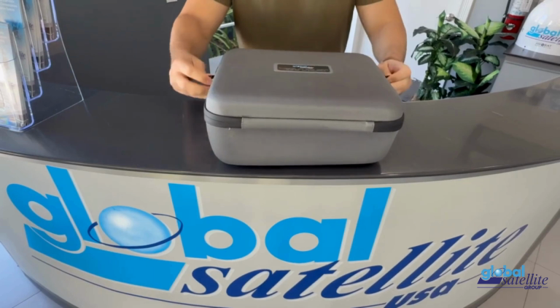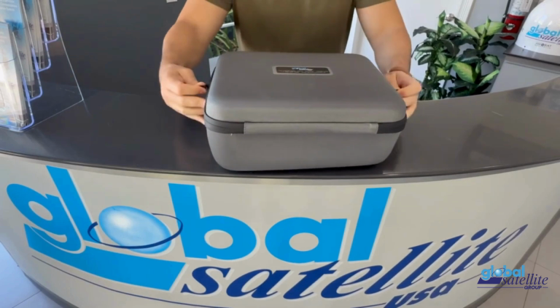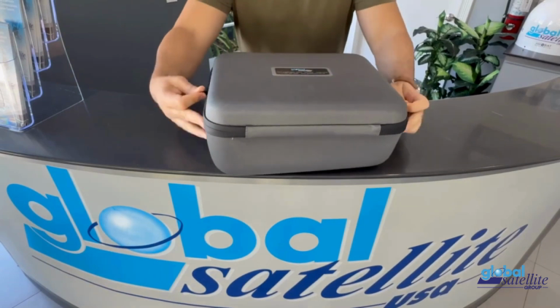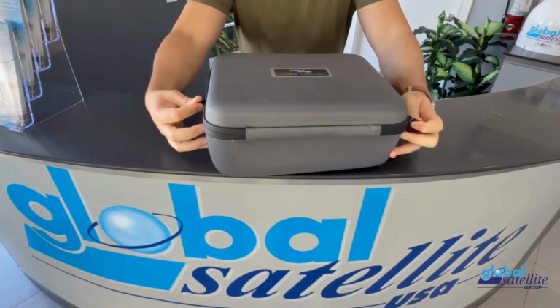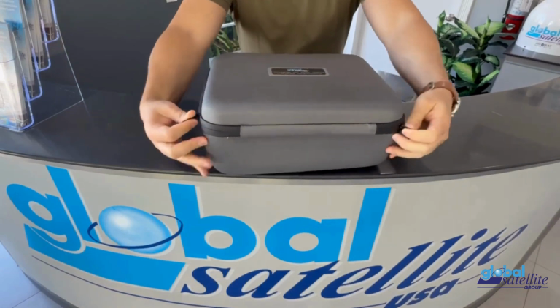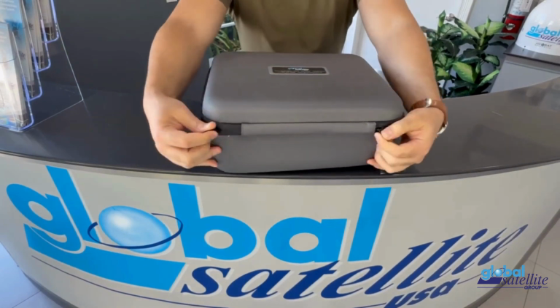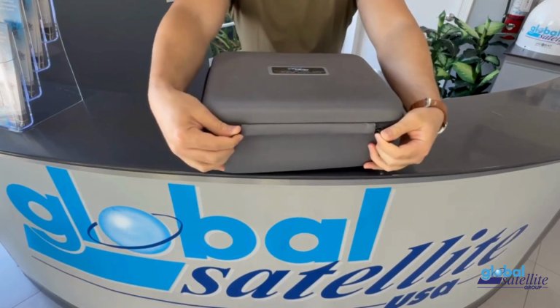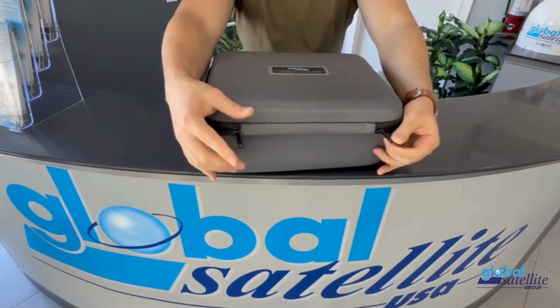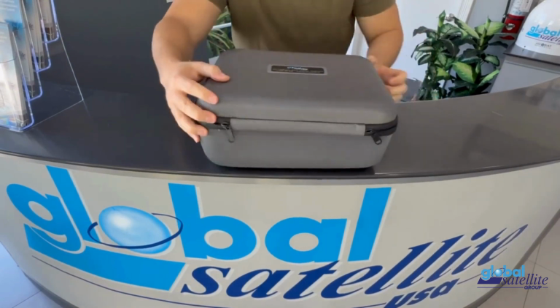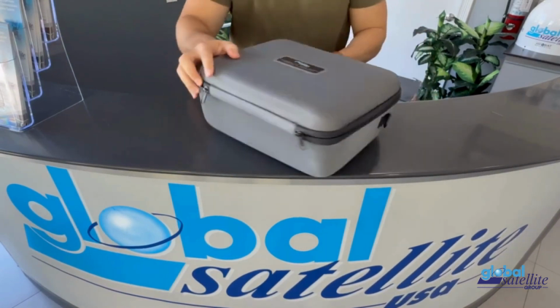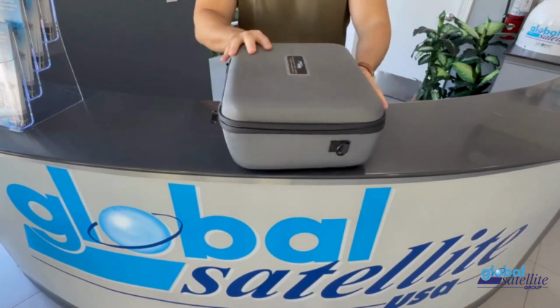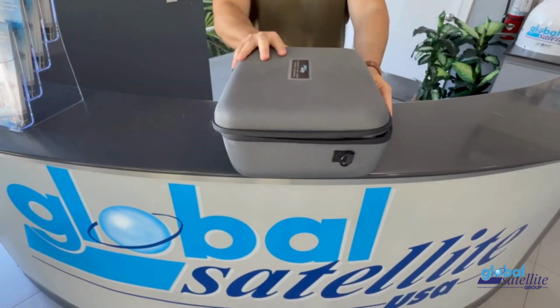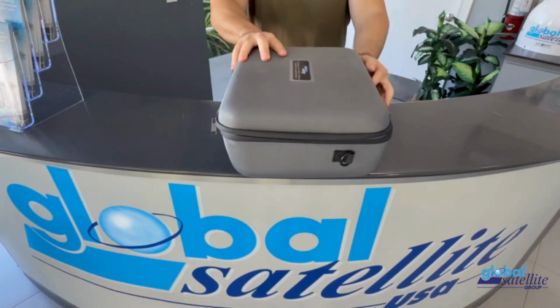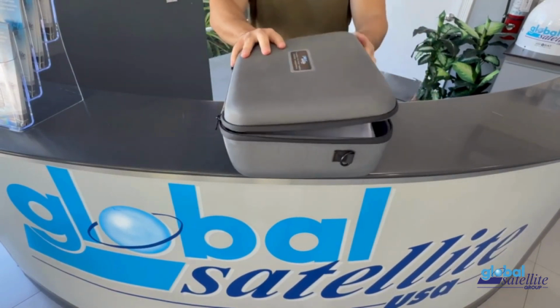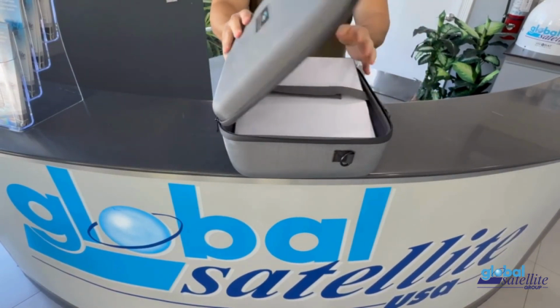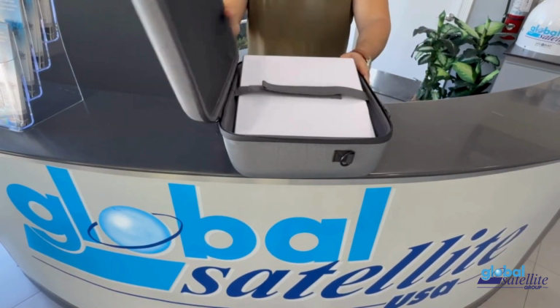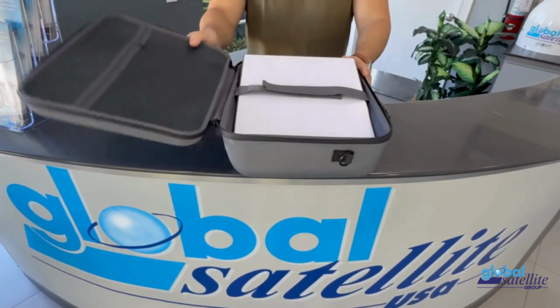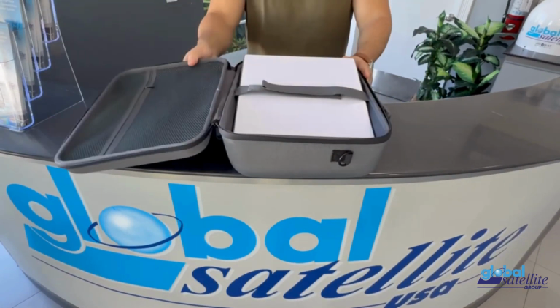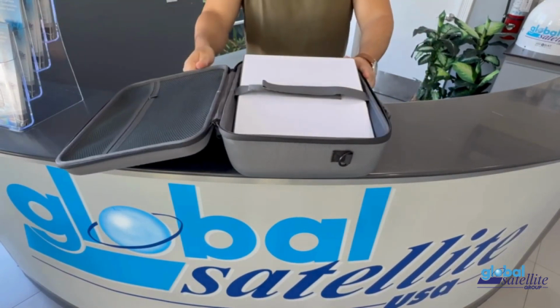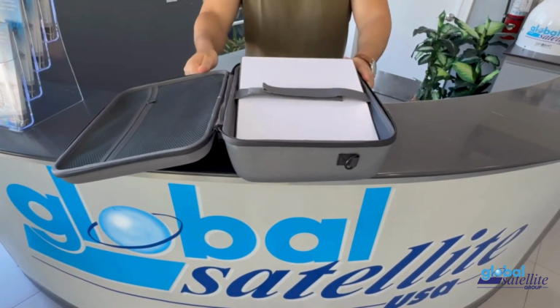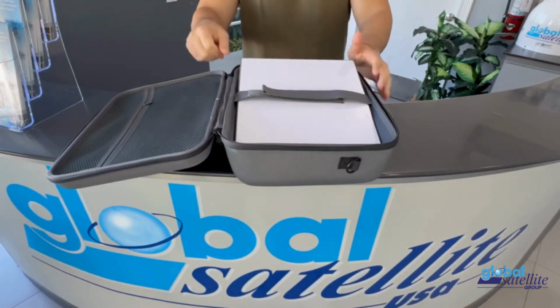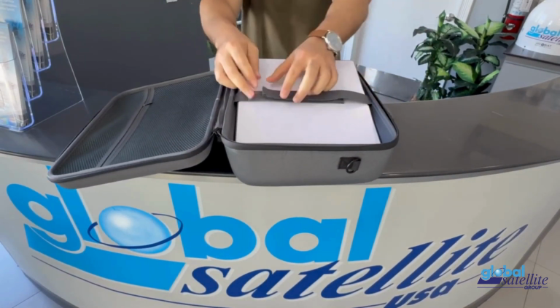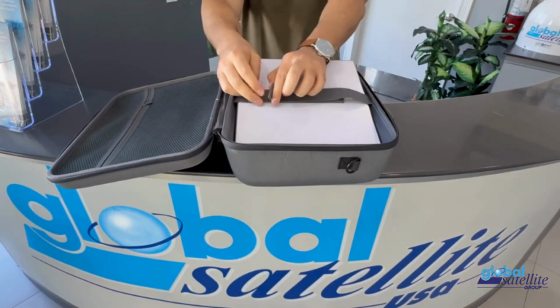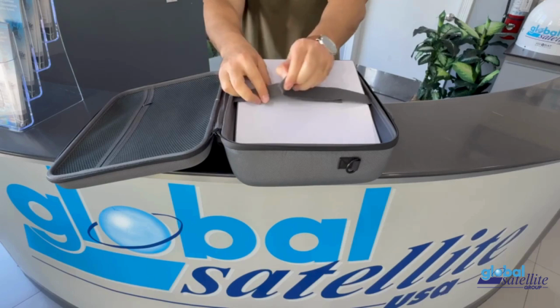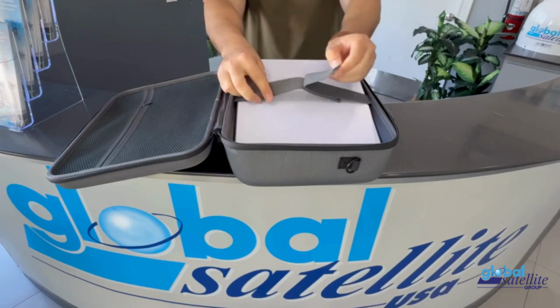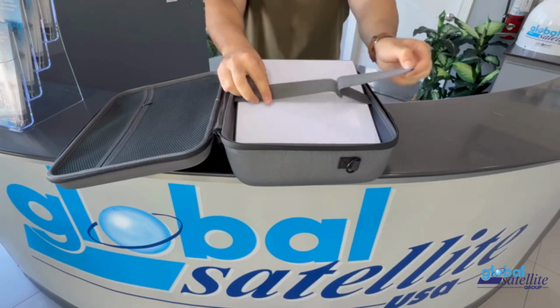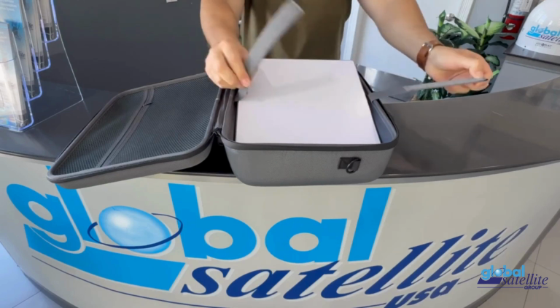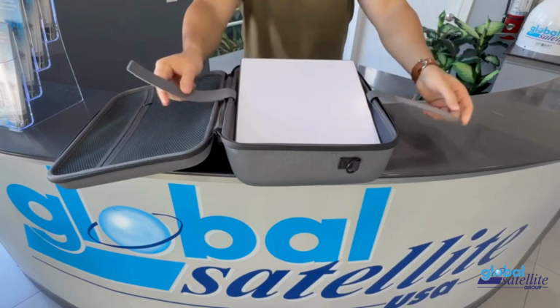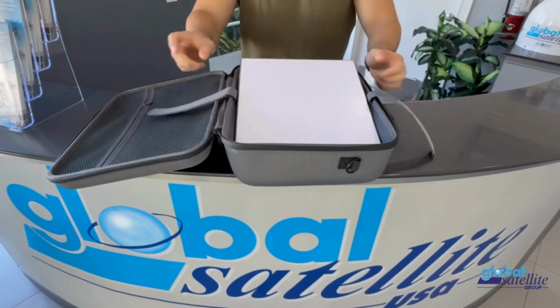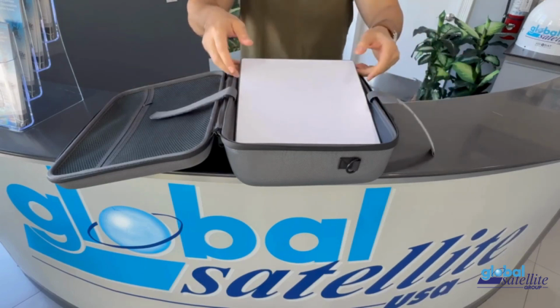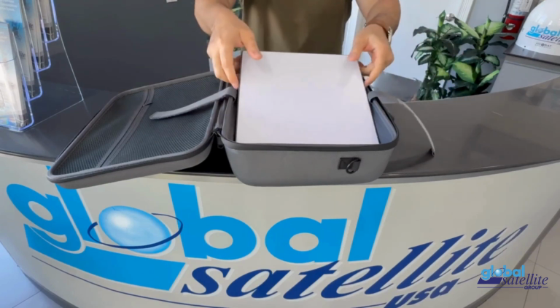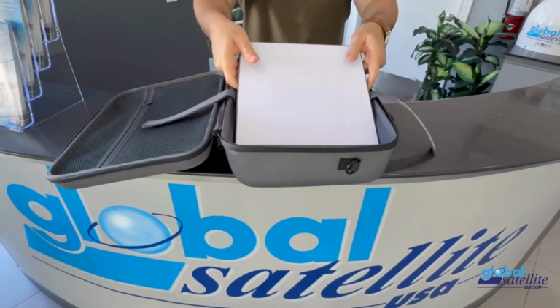Introducing the all-day emergency kit from Global Satellite — your complete portable internet solution.